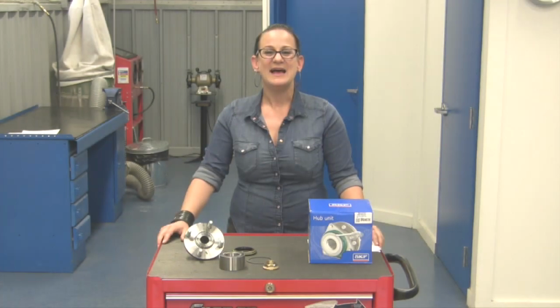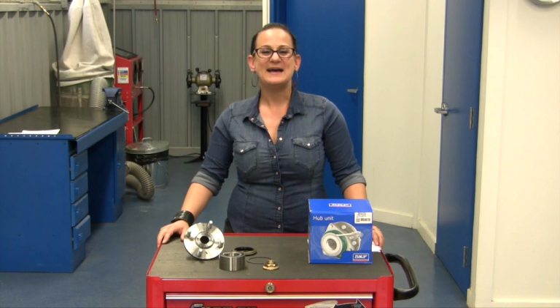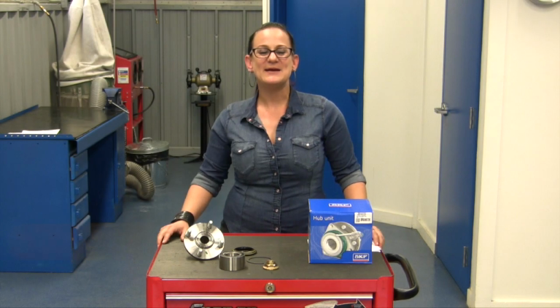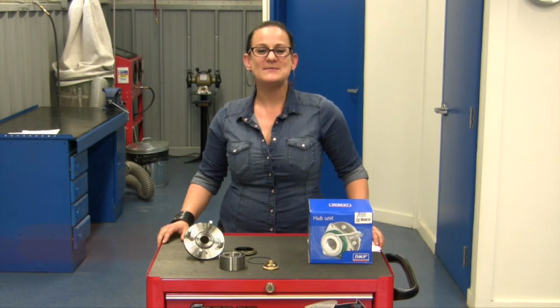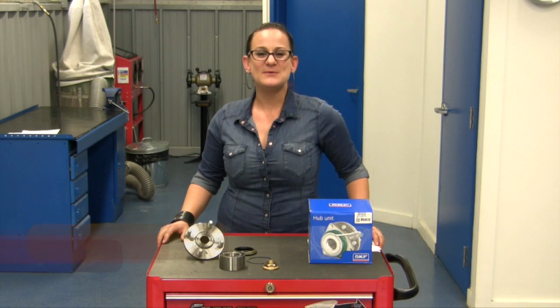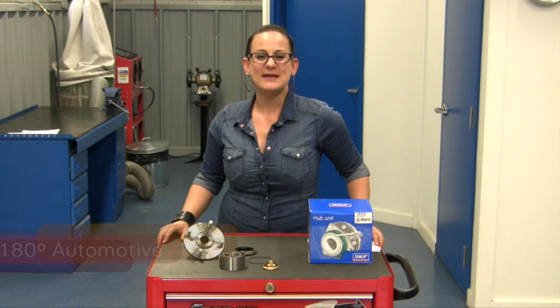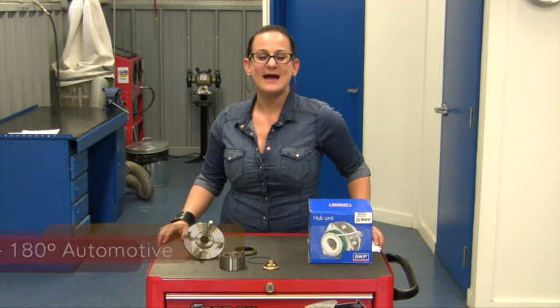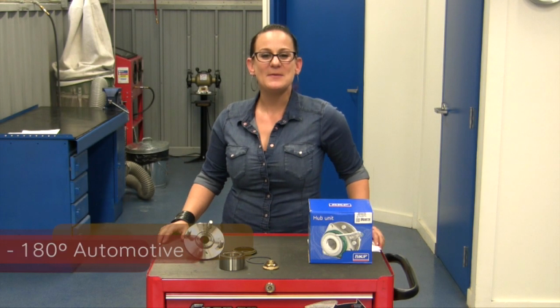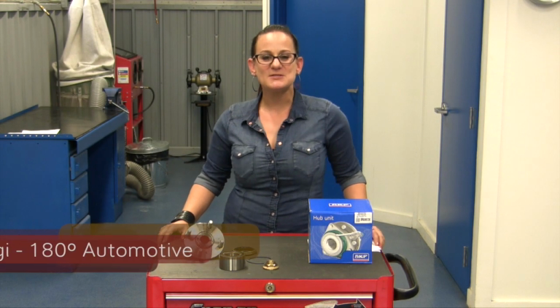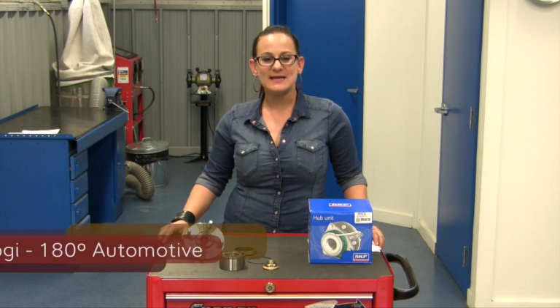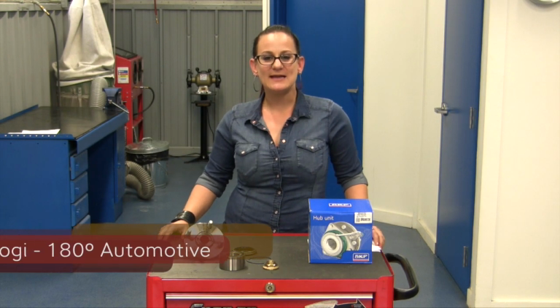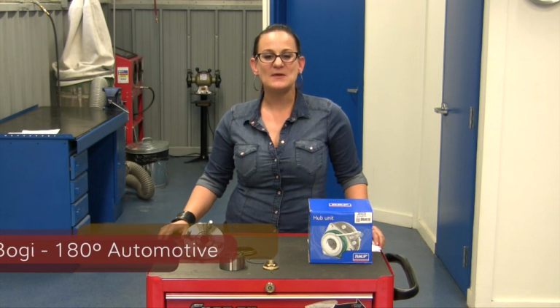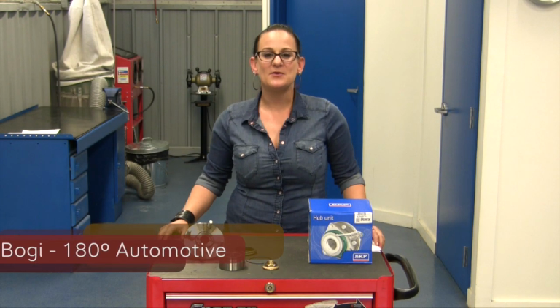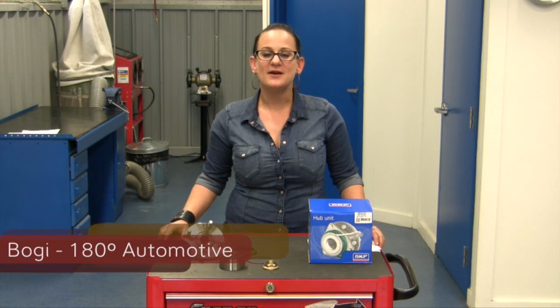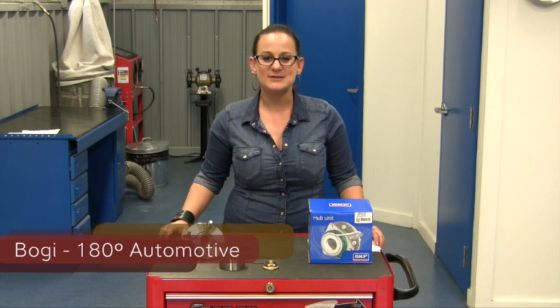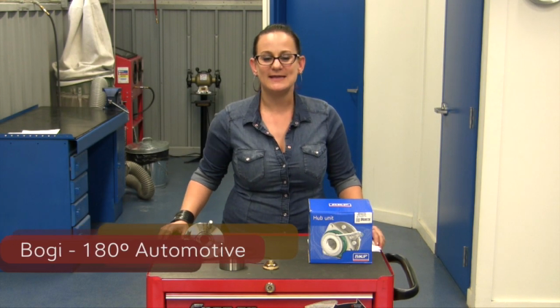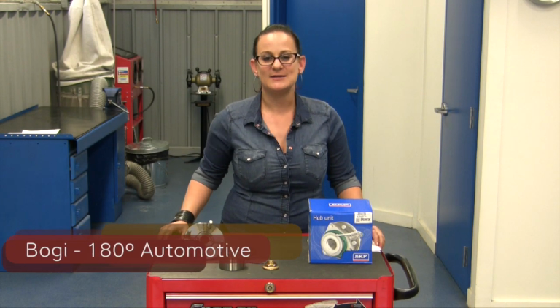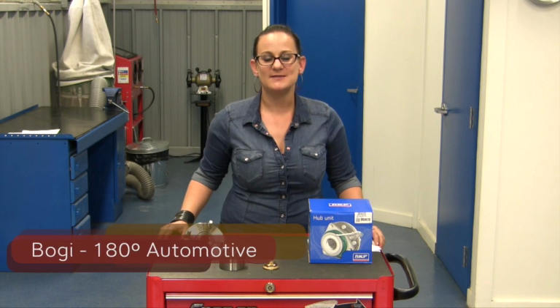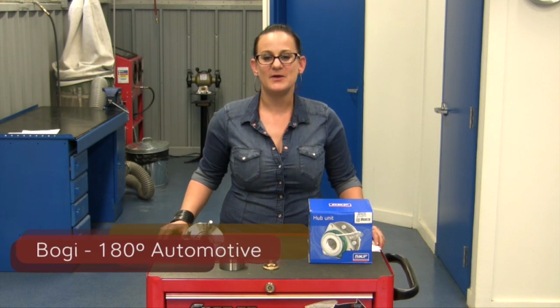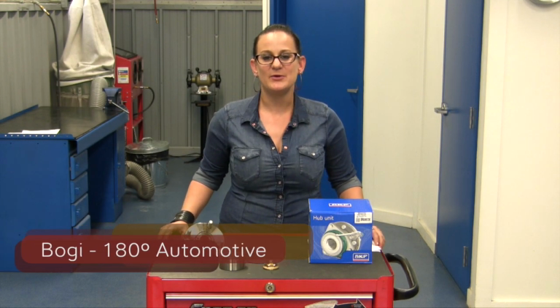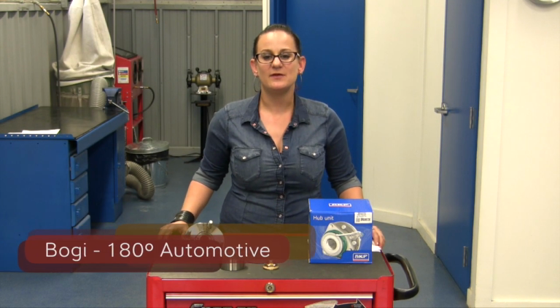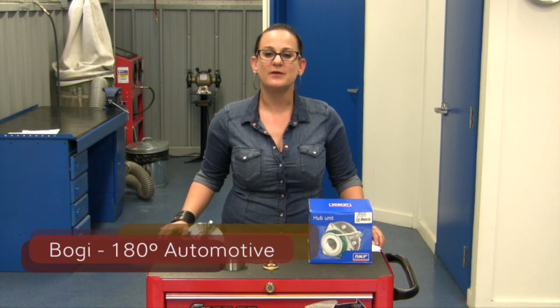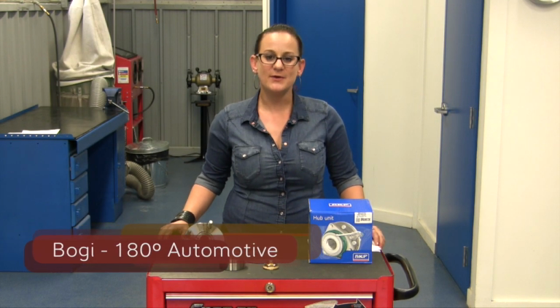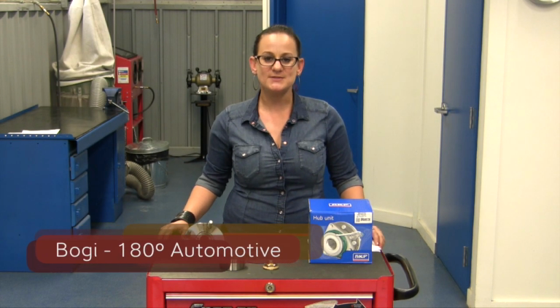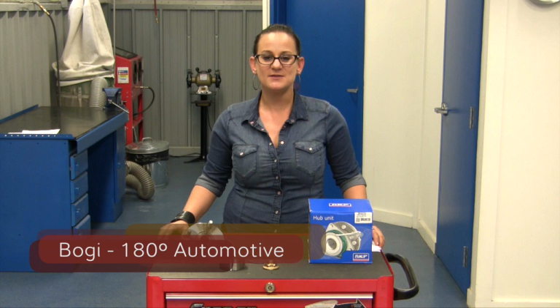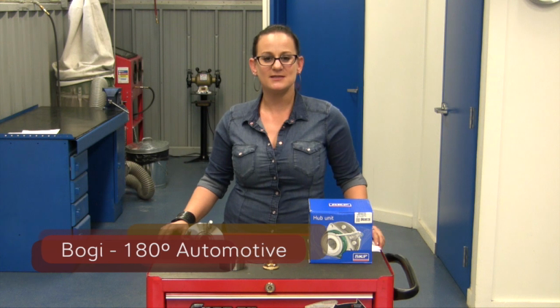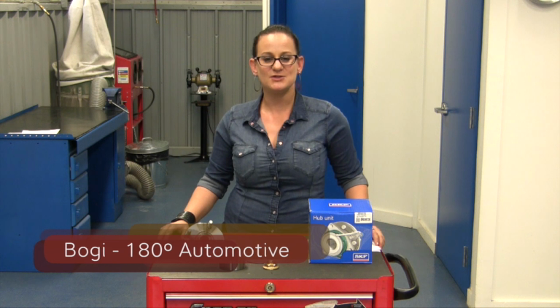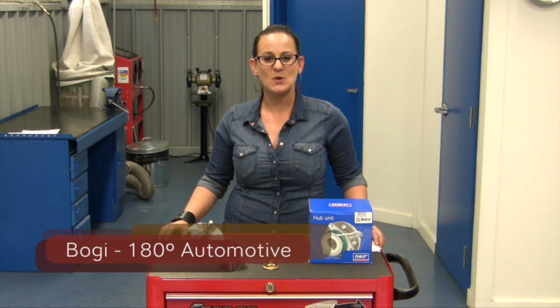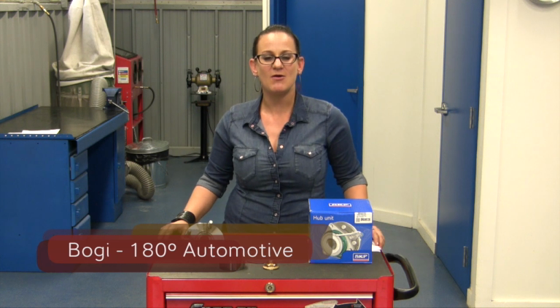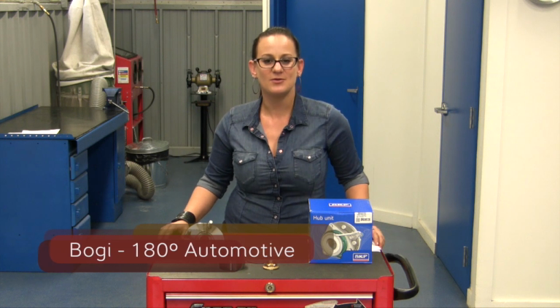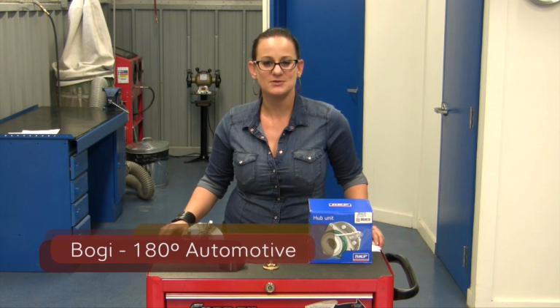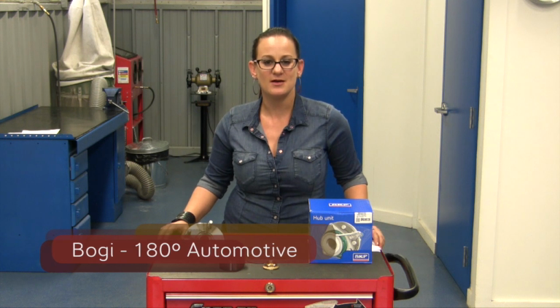Hi, my name is Bogie. I'm a master mechanic and the owner of 180 Degrees Automotive and one of the hosts of the TV show All Girls Garage.